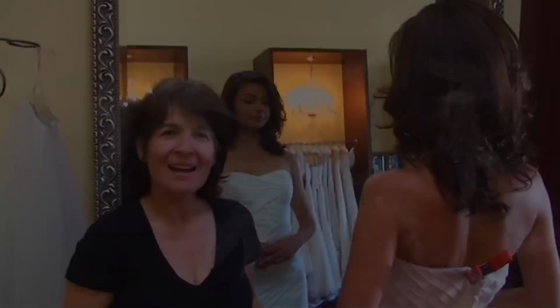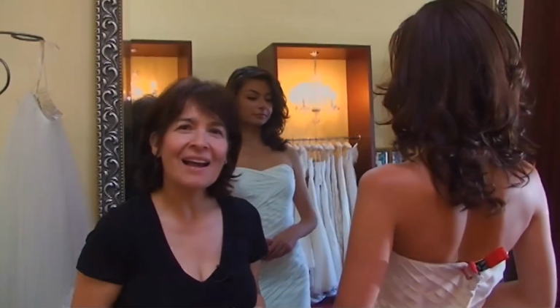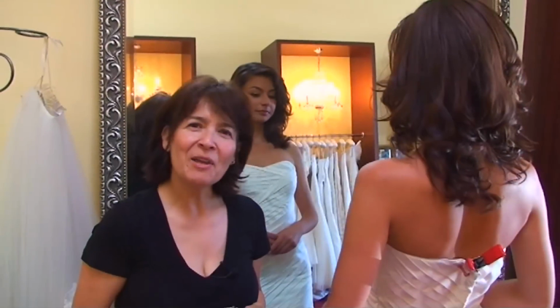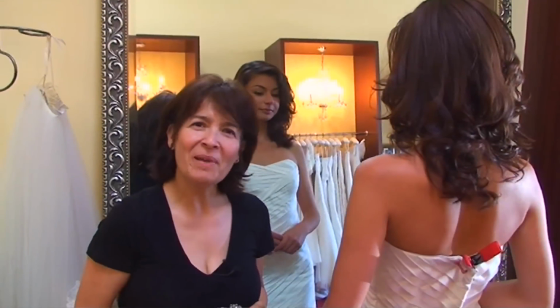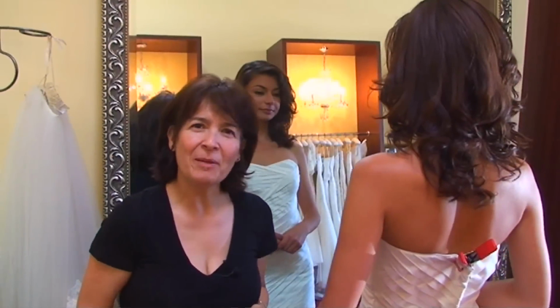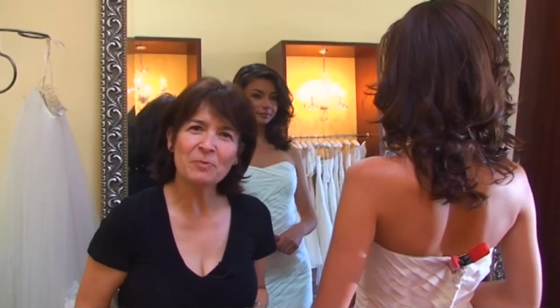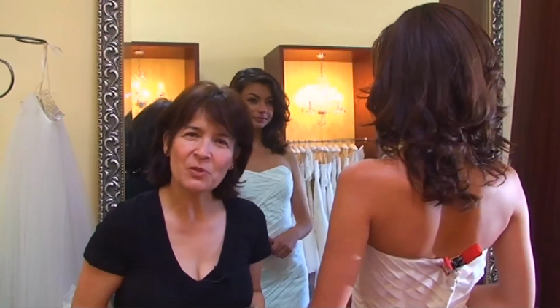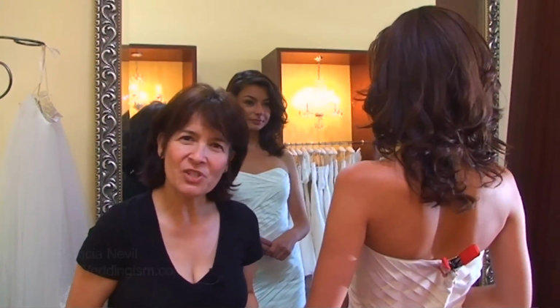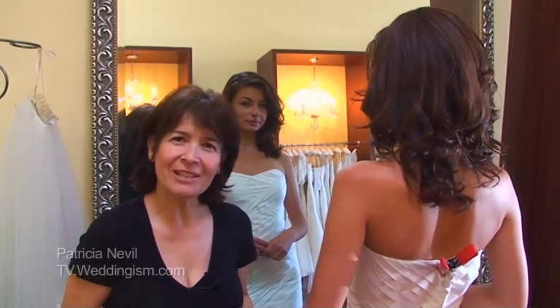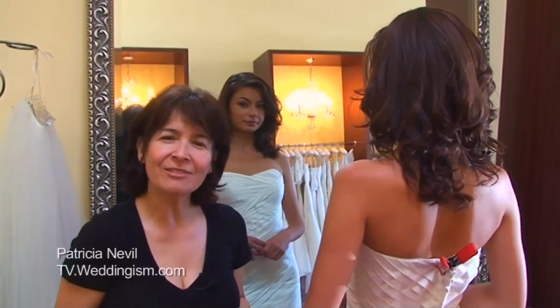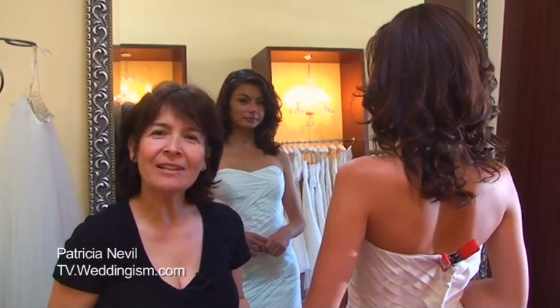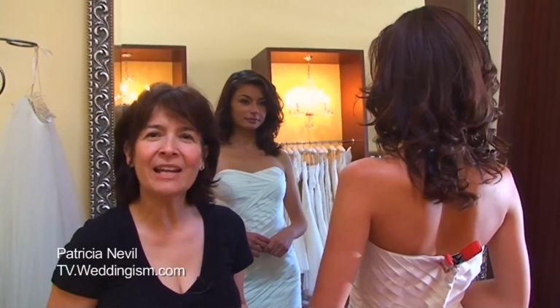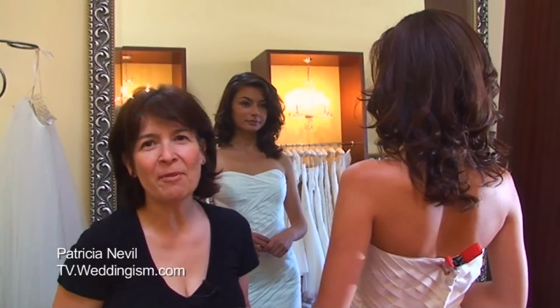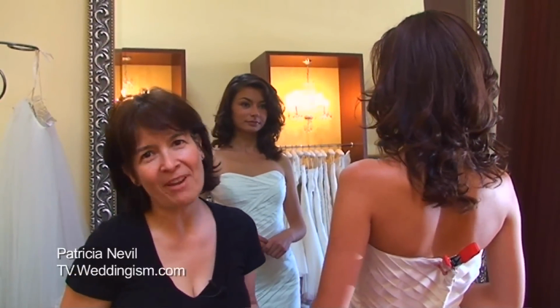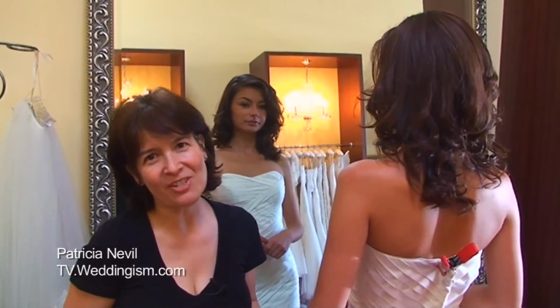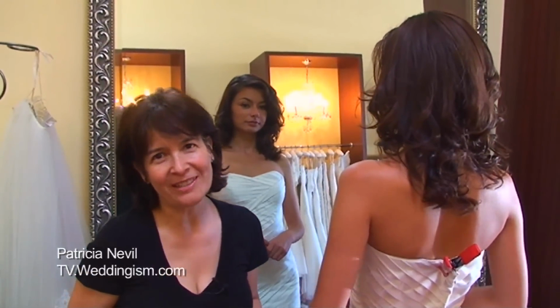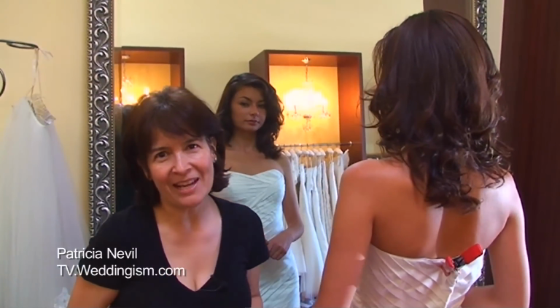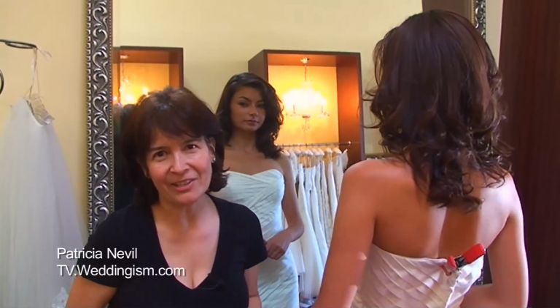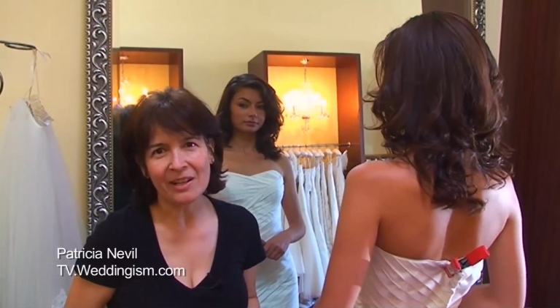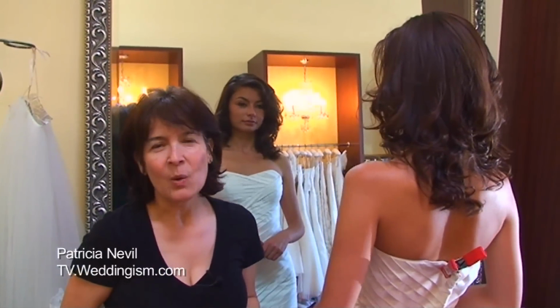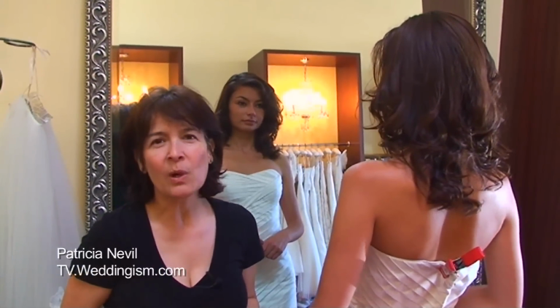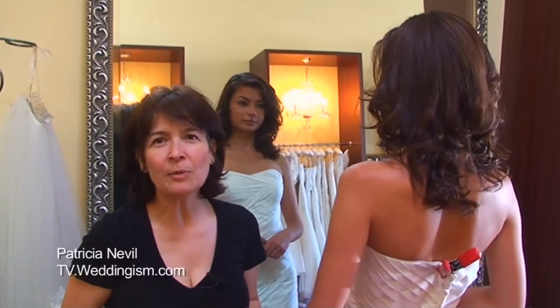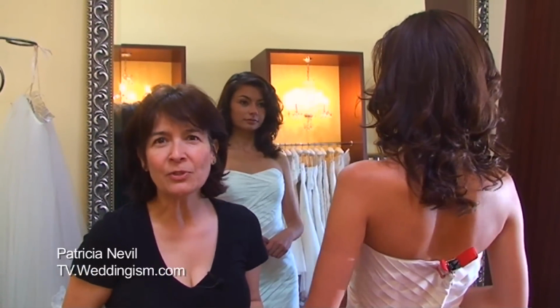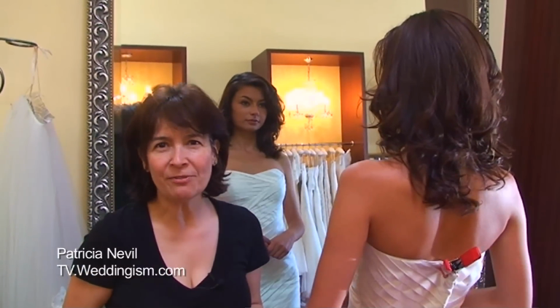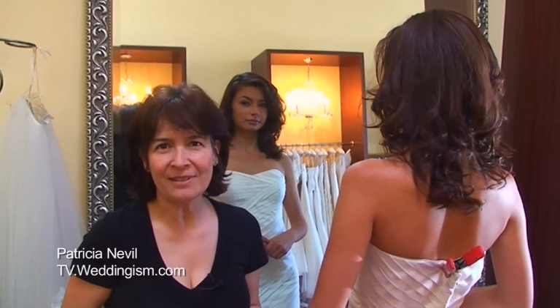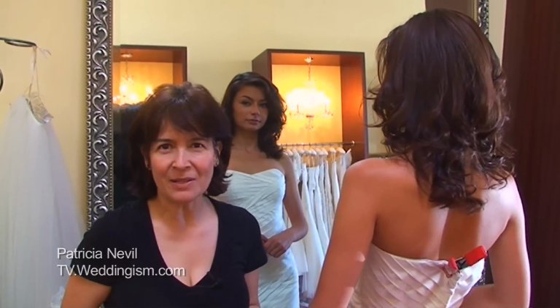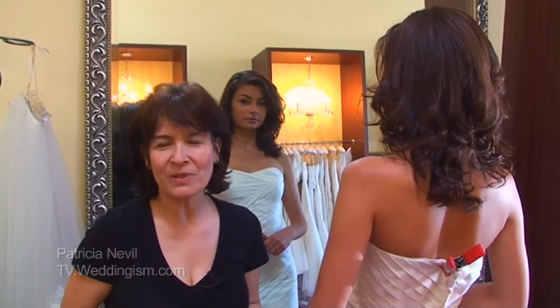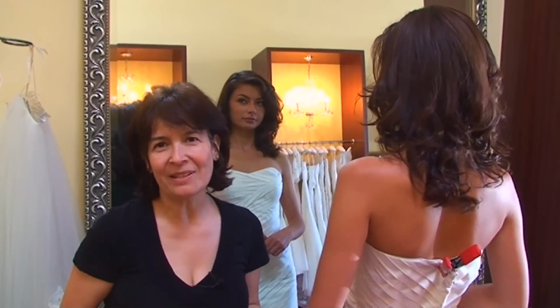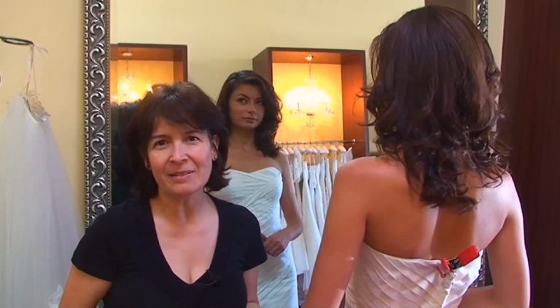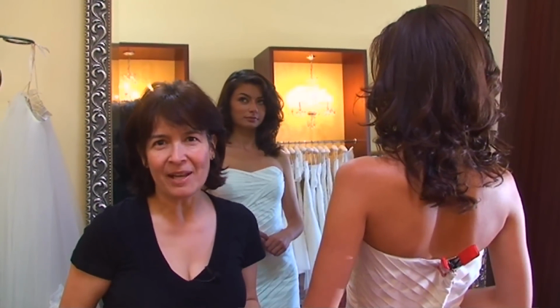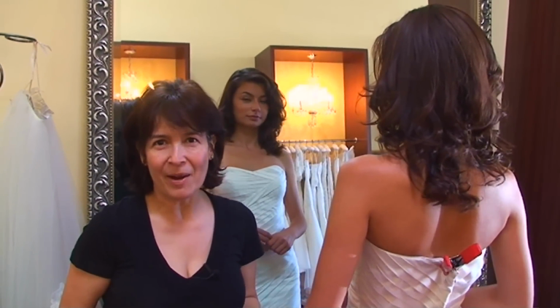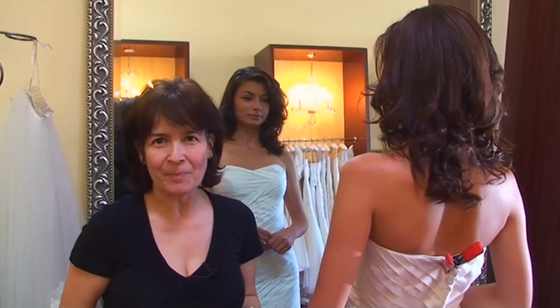Hi, my name is Patricia Neville and I am a fashion designer. Welcome to tv.withanism.com.